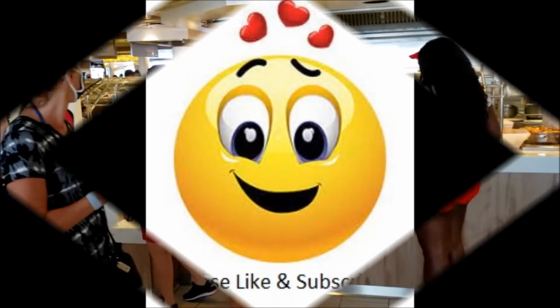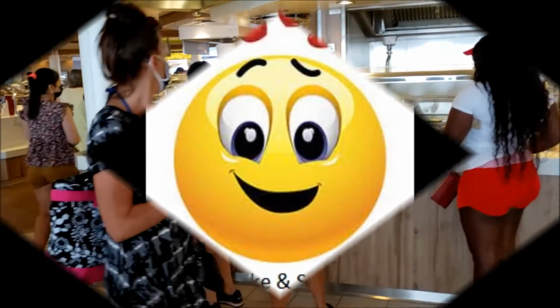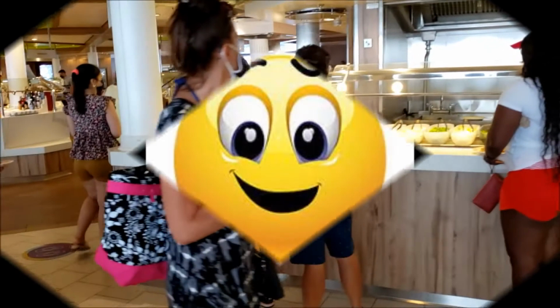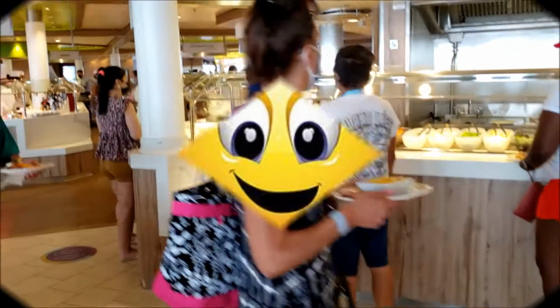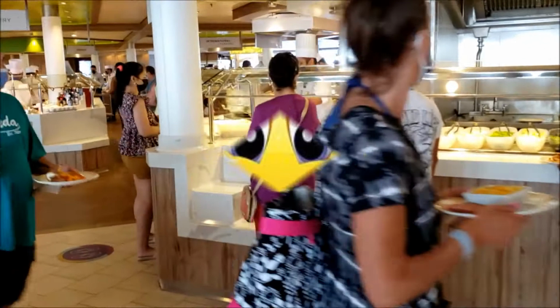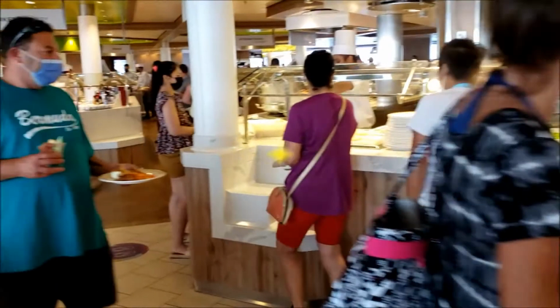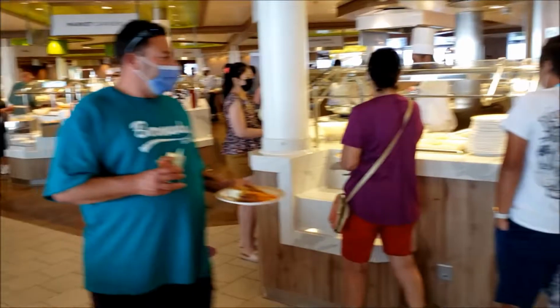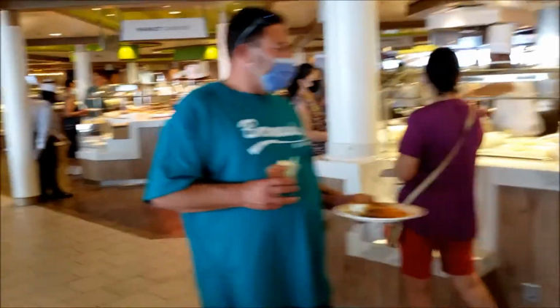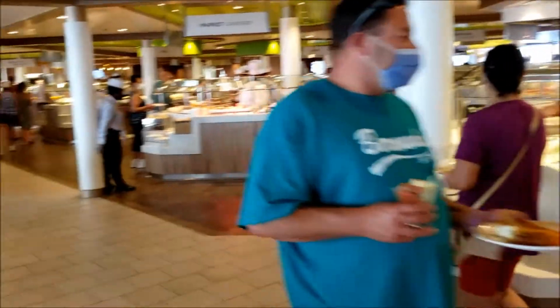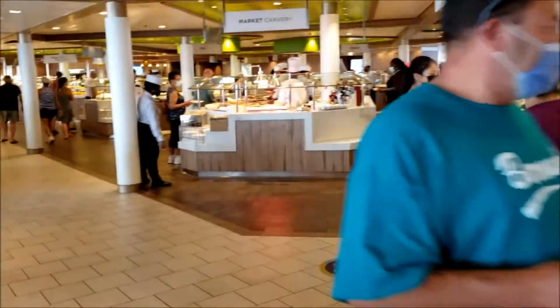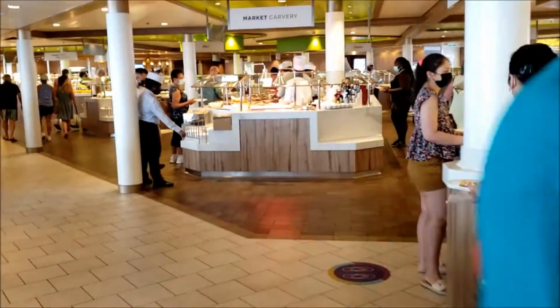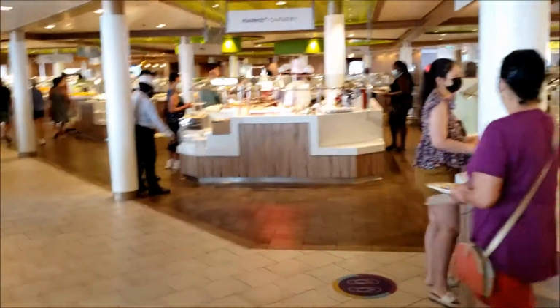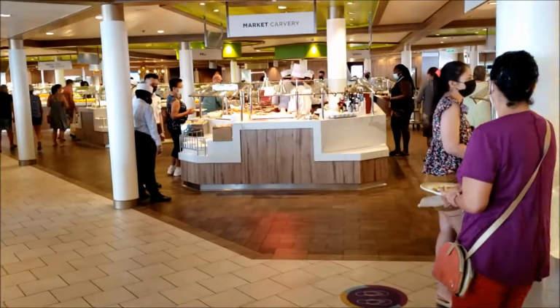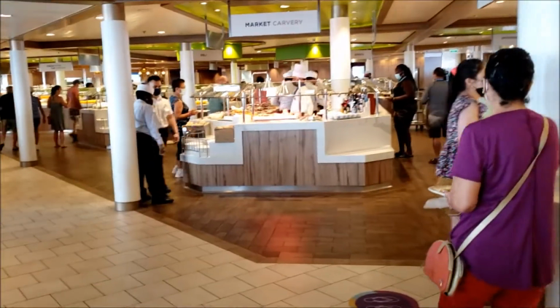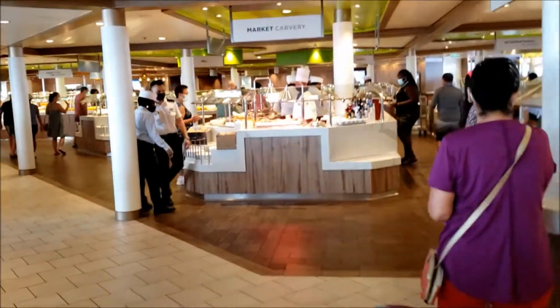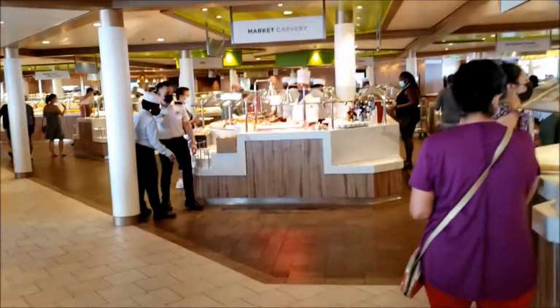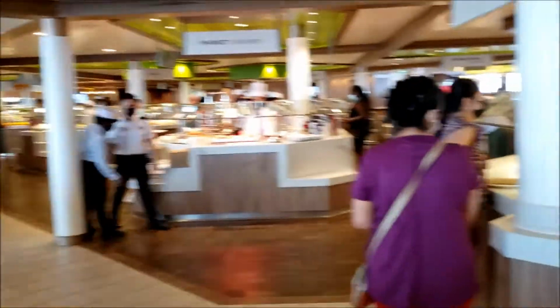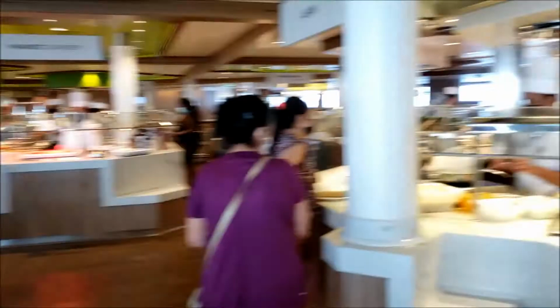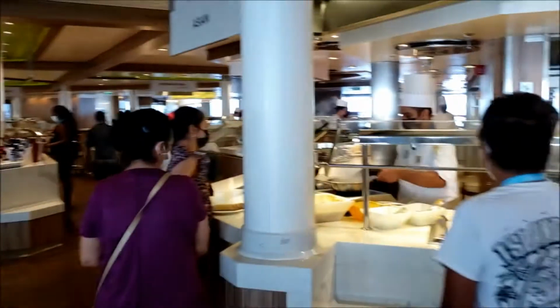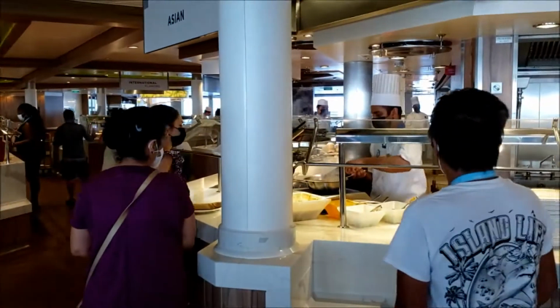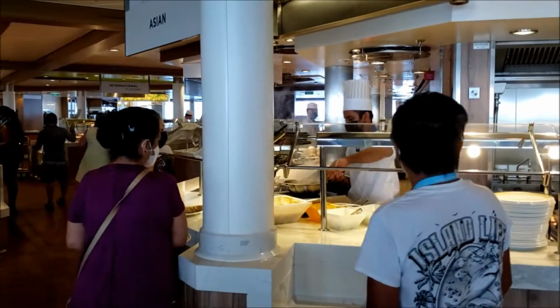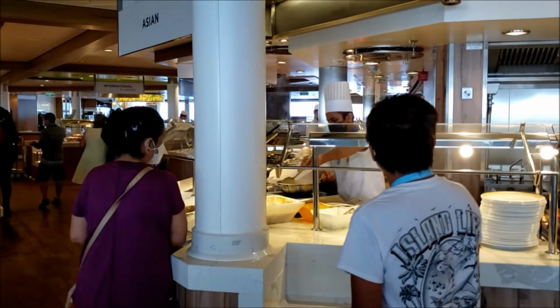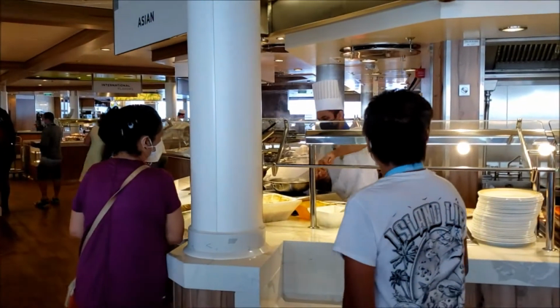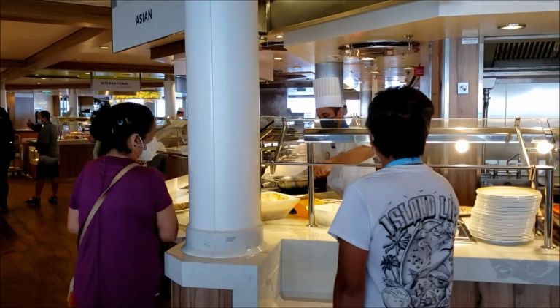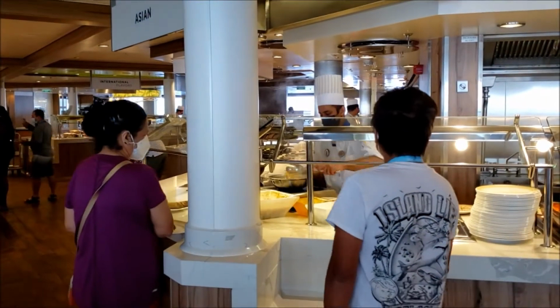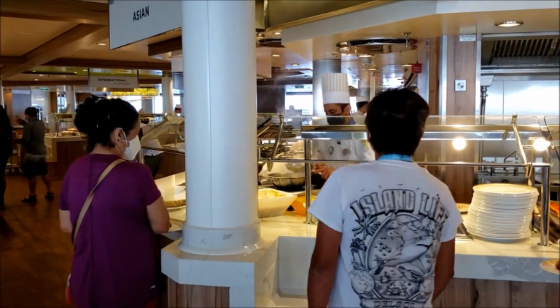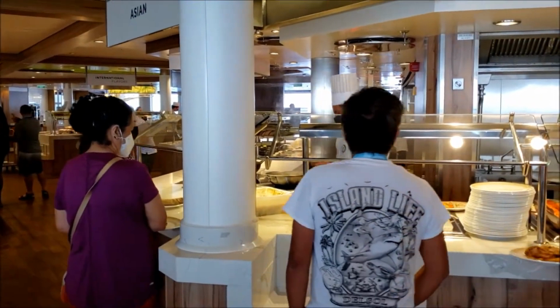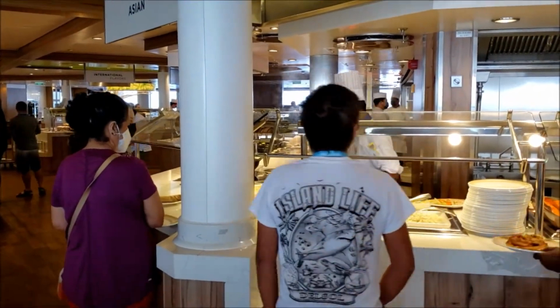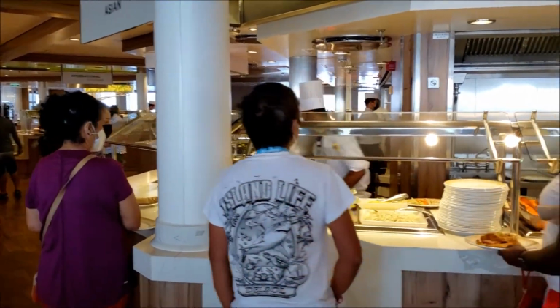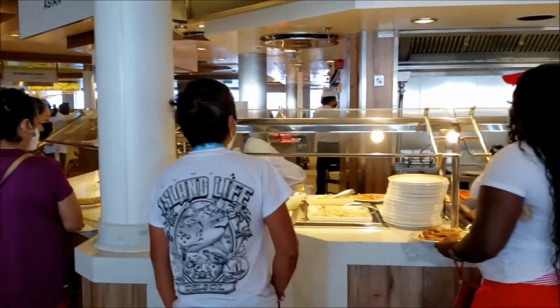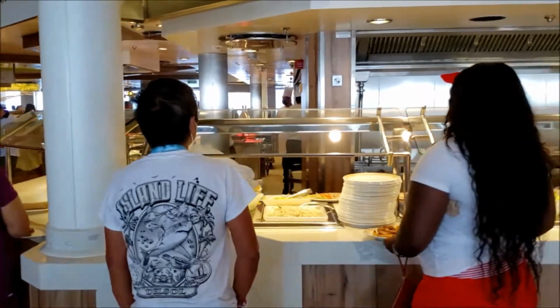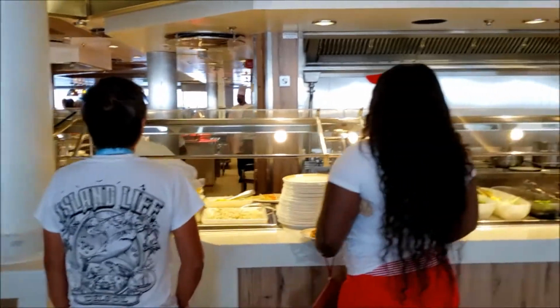We are still in the Windjammer, and this is where I'm having my lunch today.